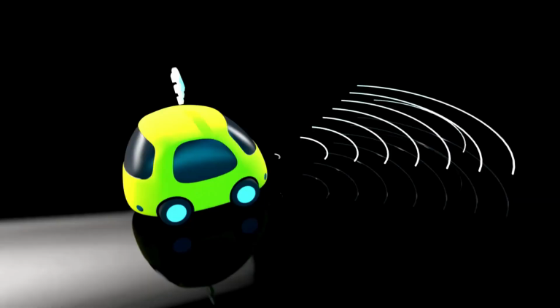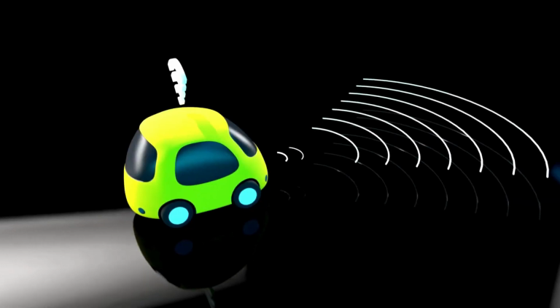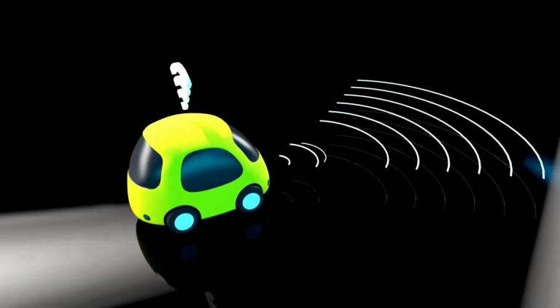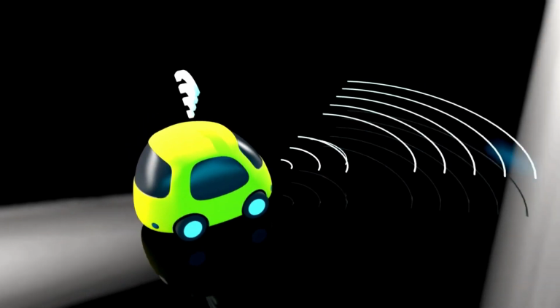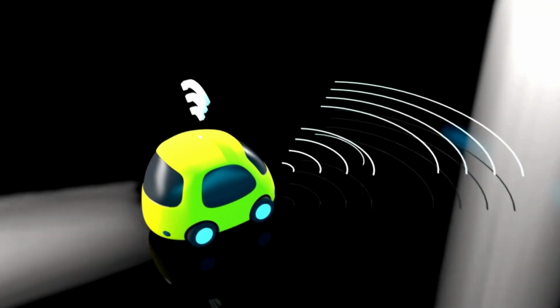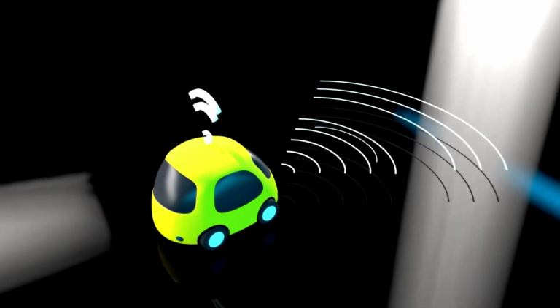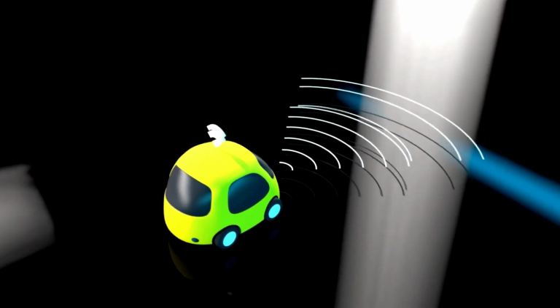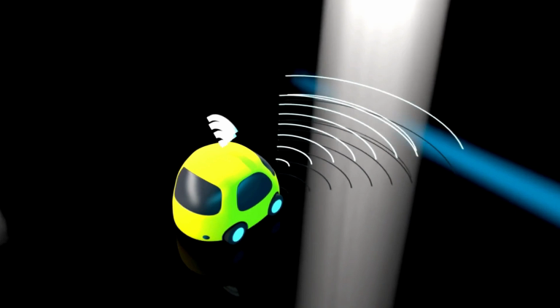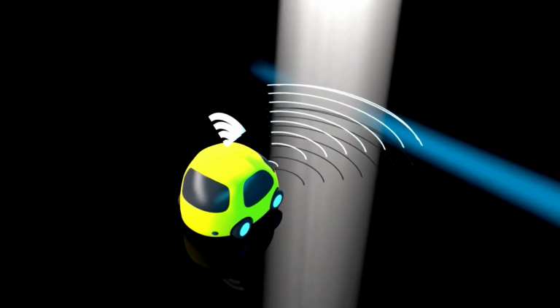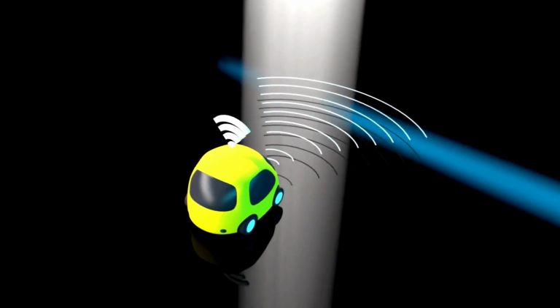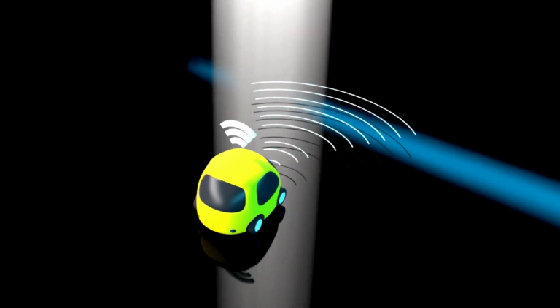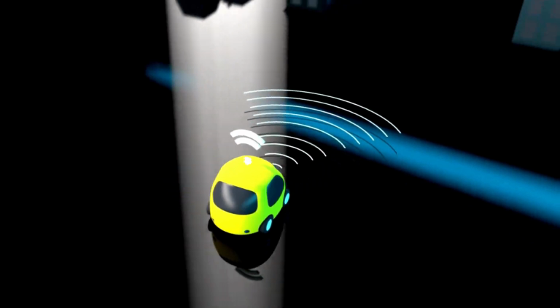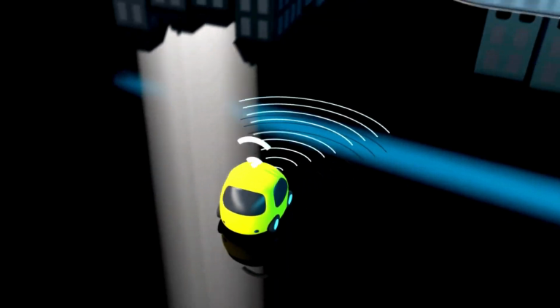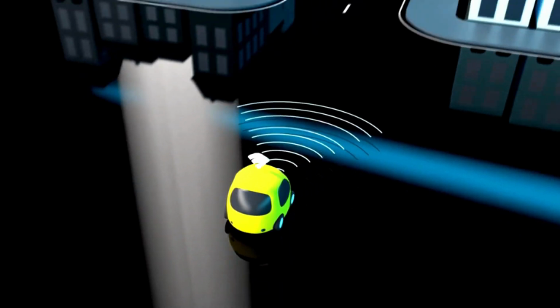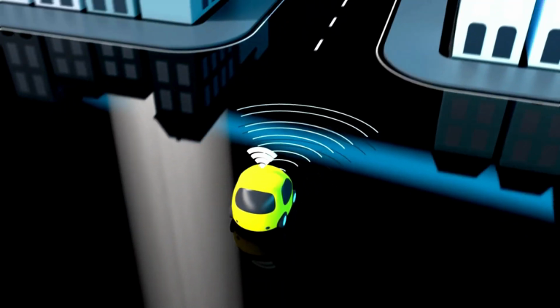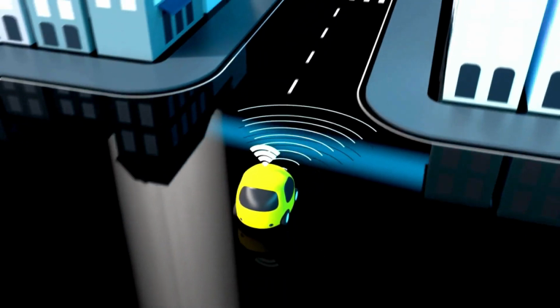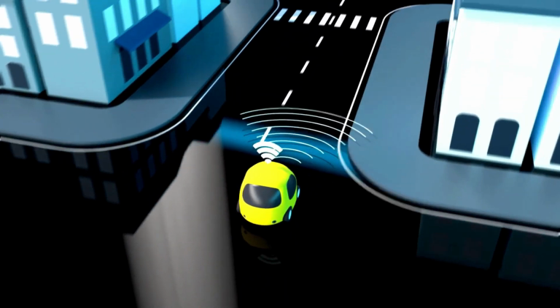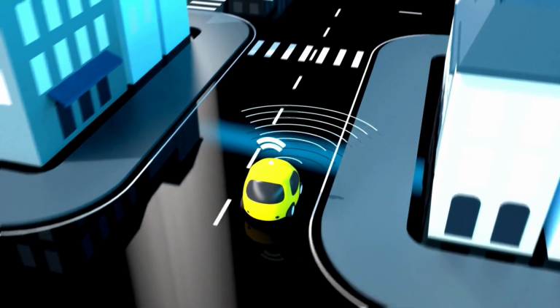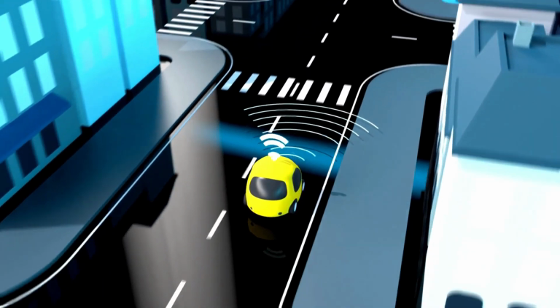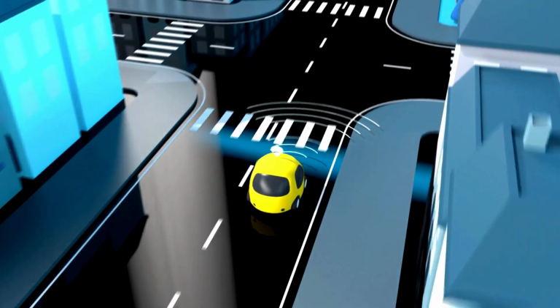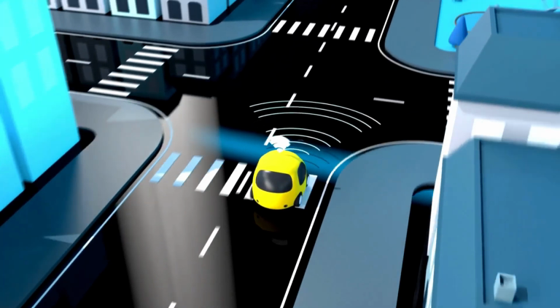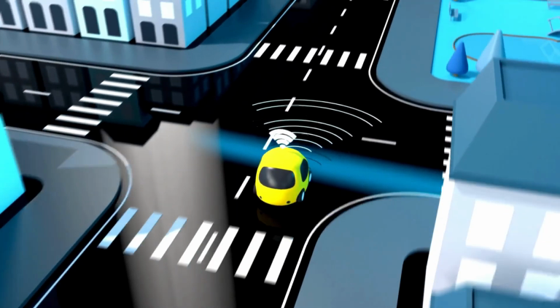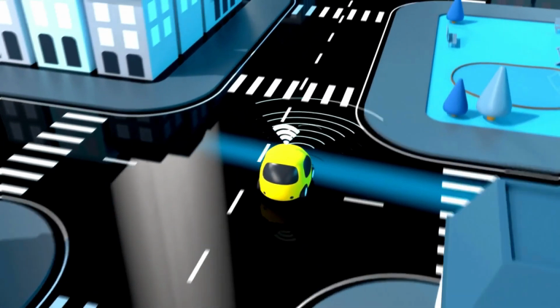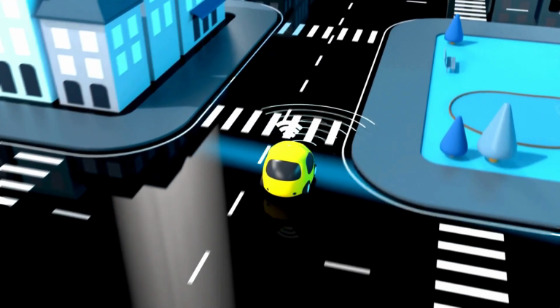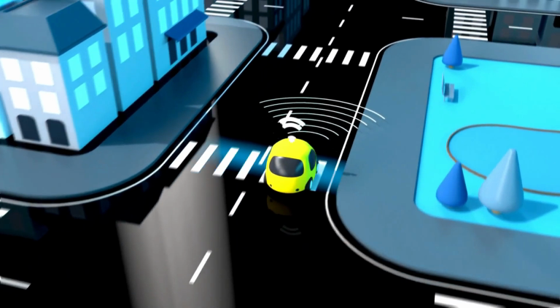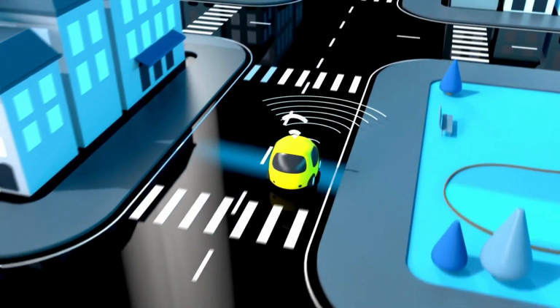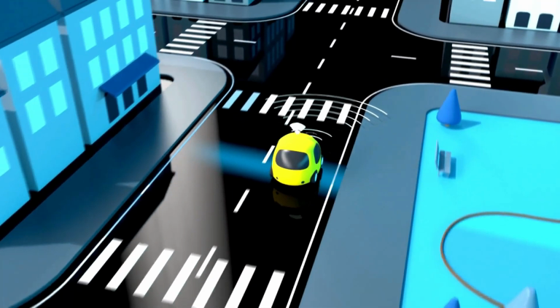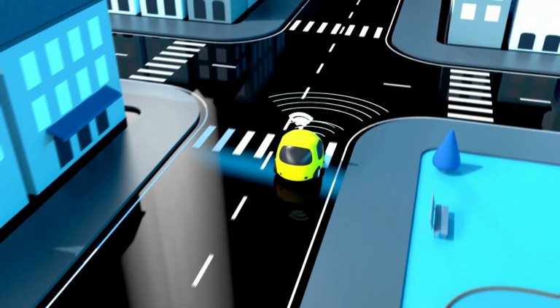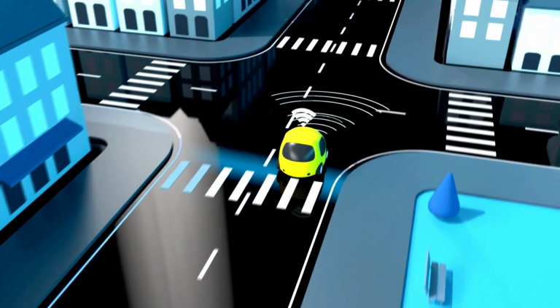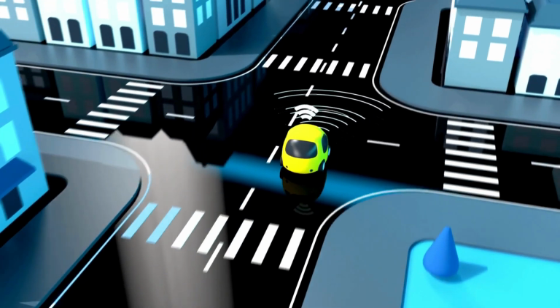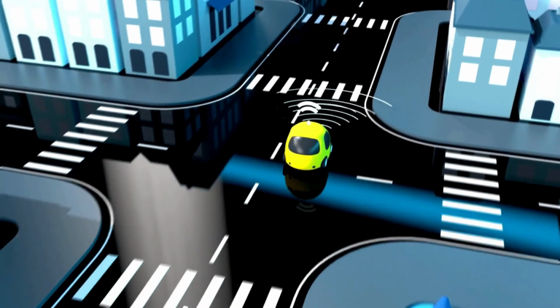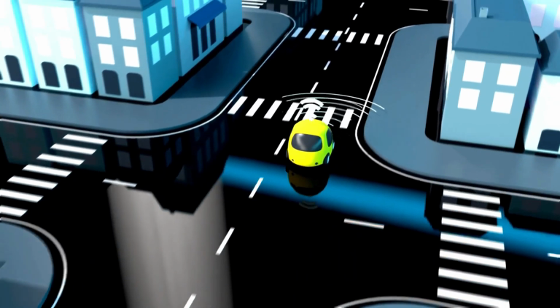For most users, charging overnight or during downtime at work is sufficient to meet their daily driving needs.